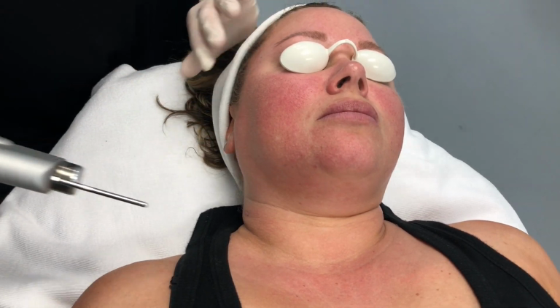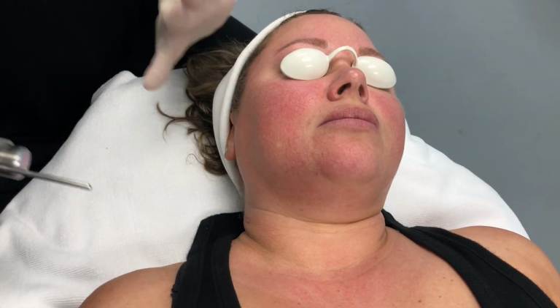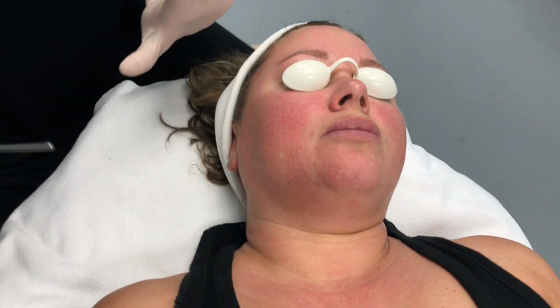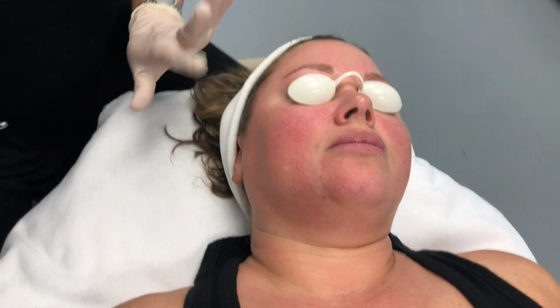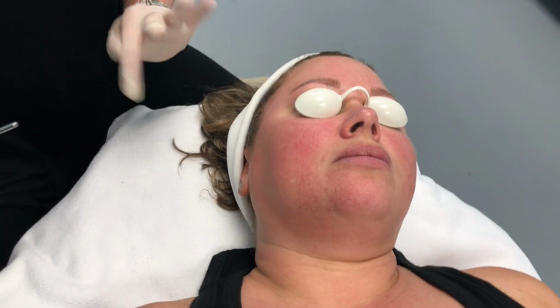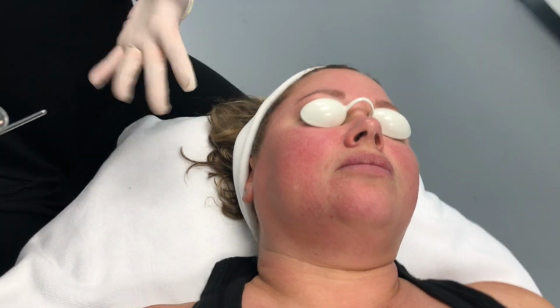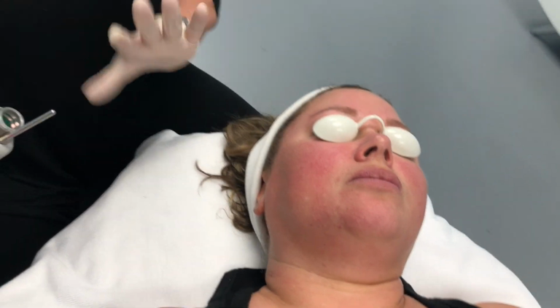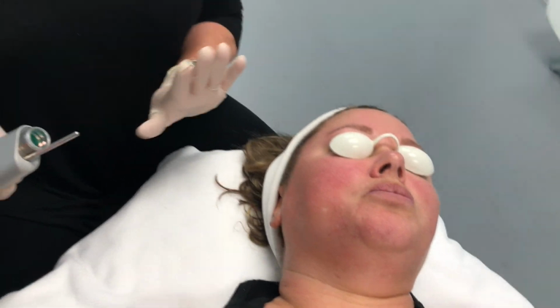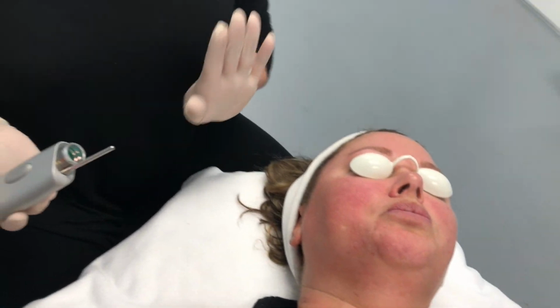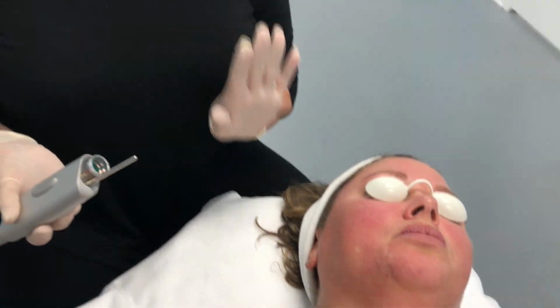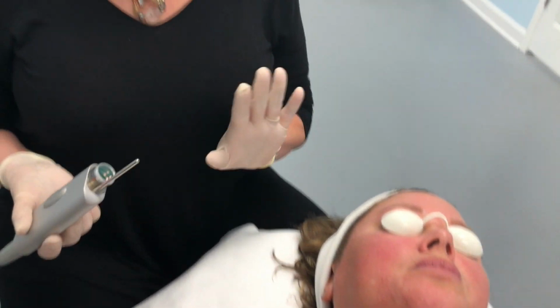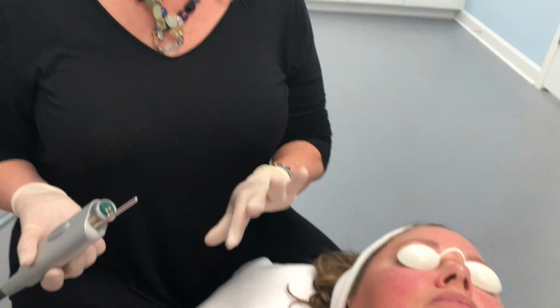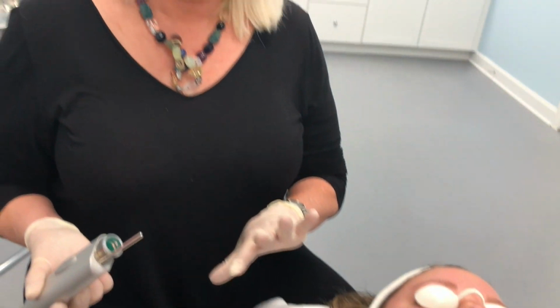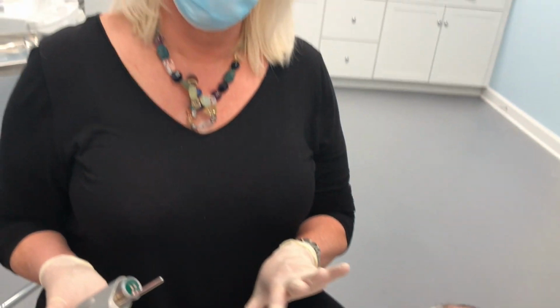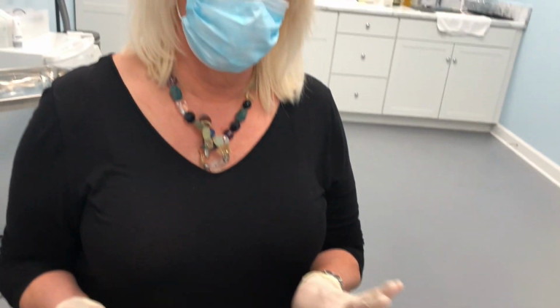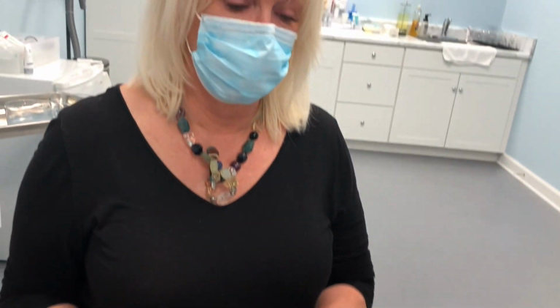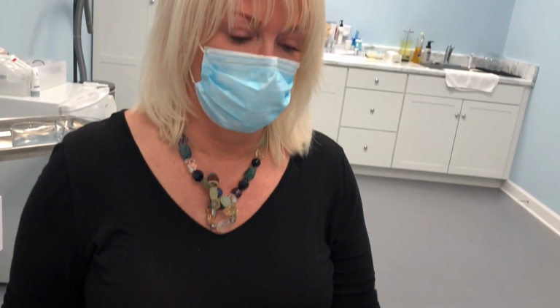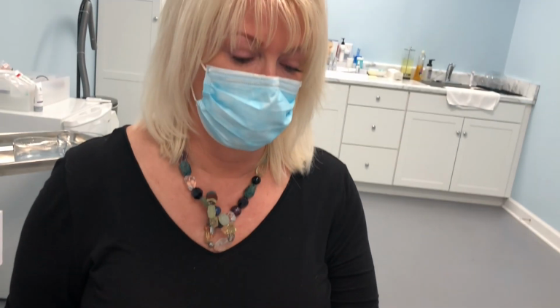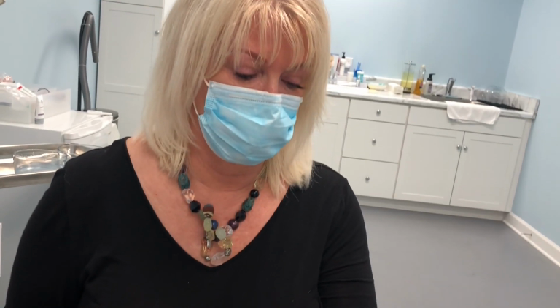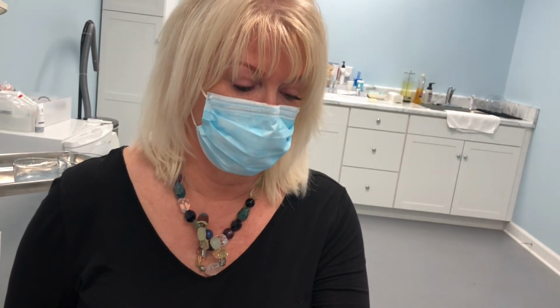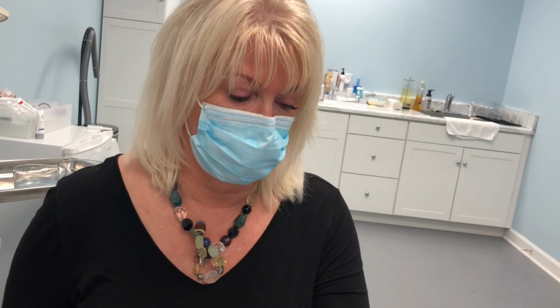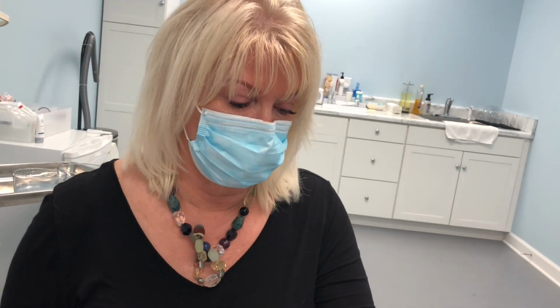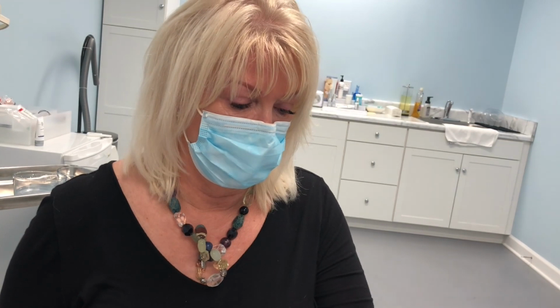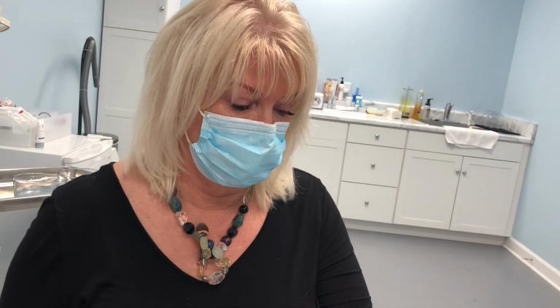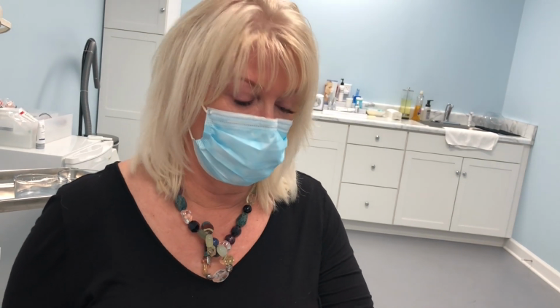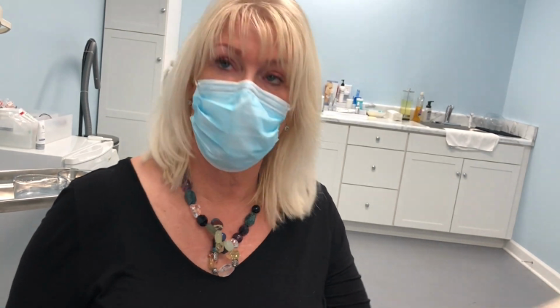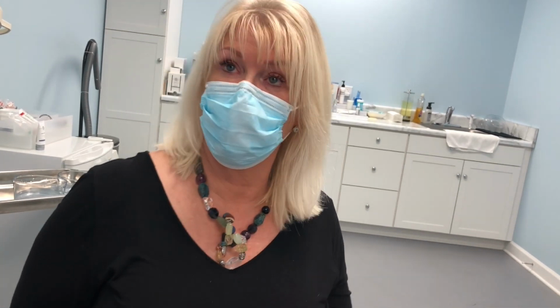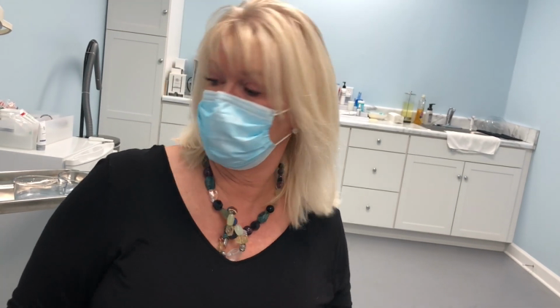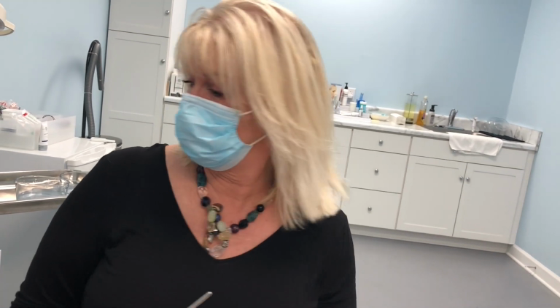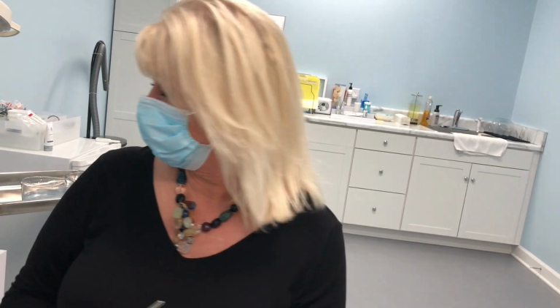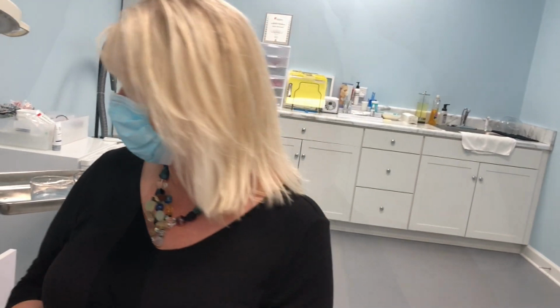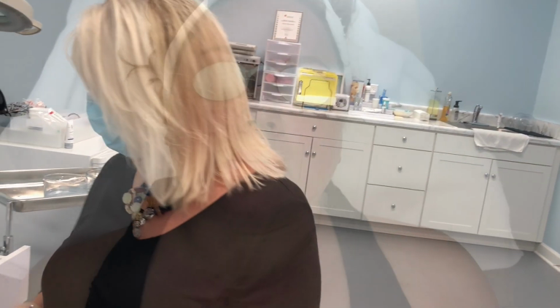Again, about eight passes over the entire chest, neck, and face area.